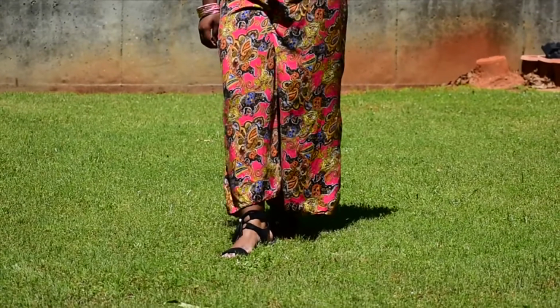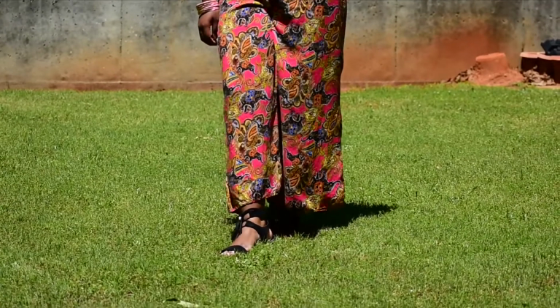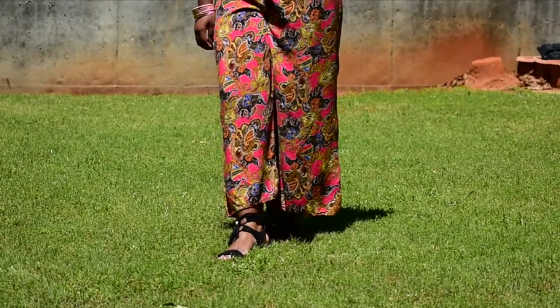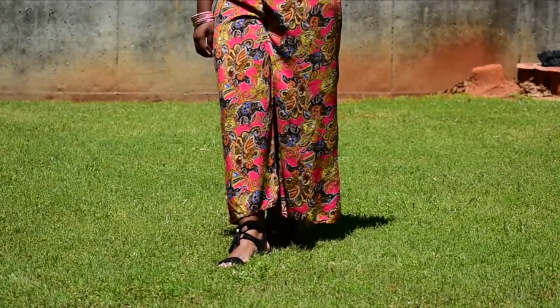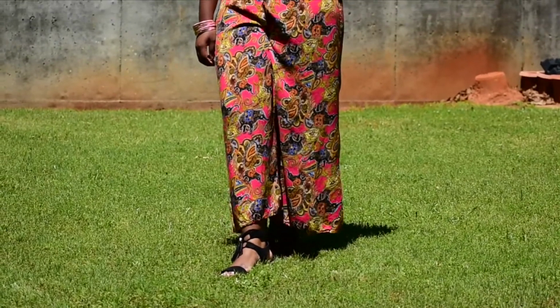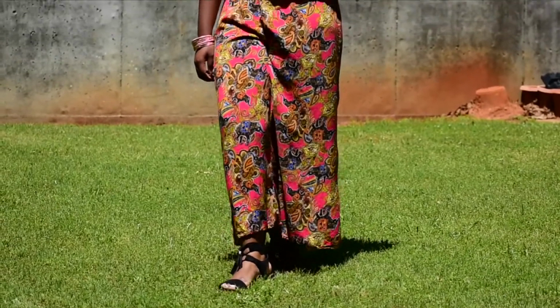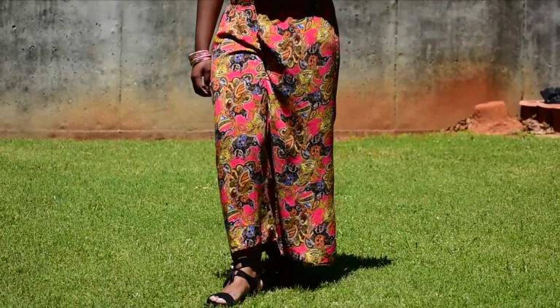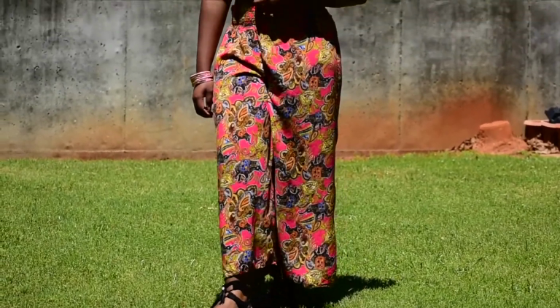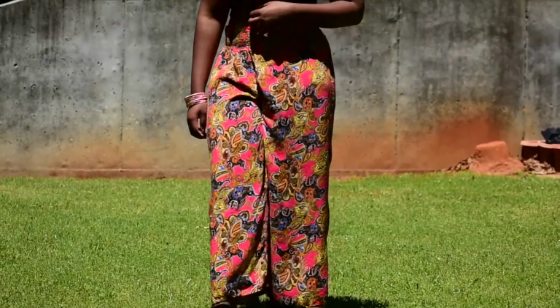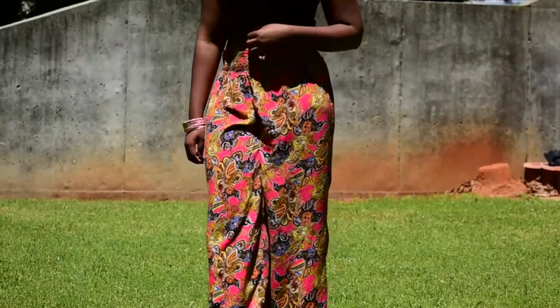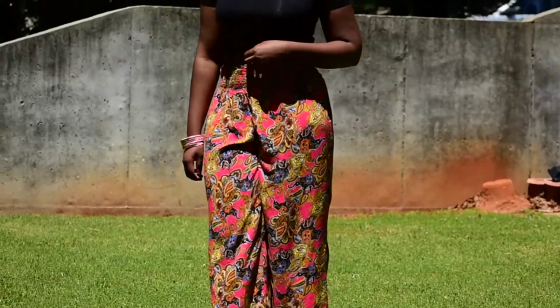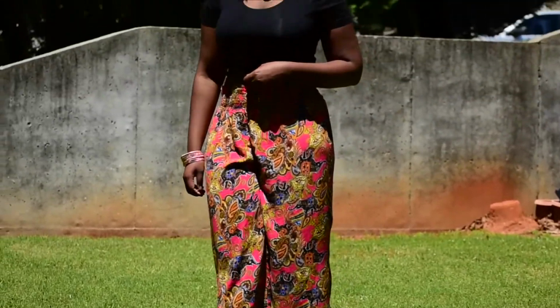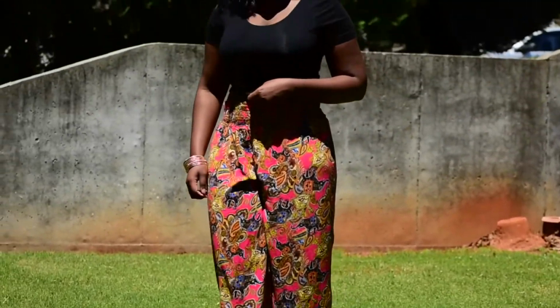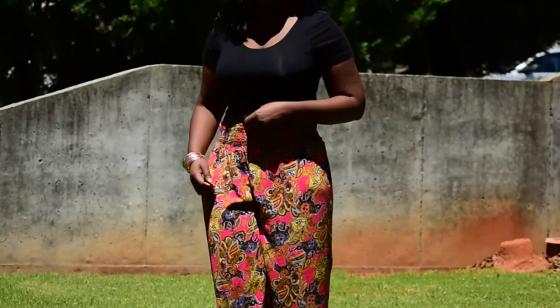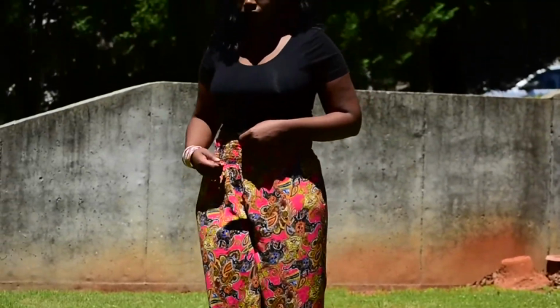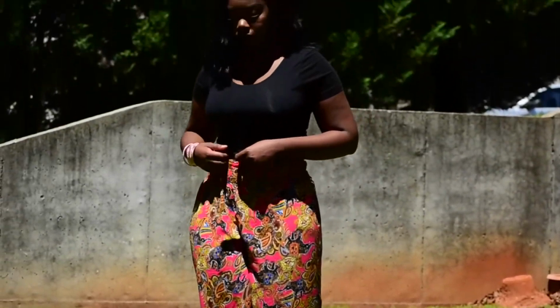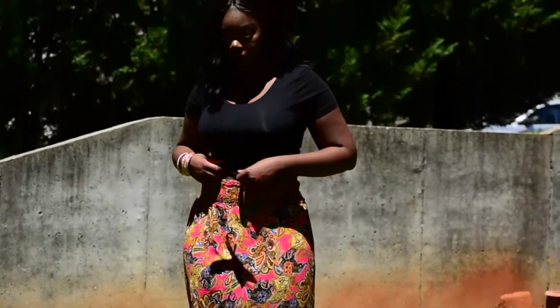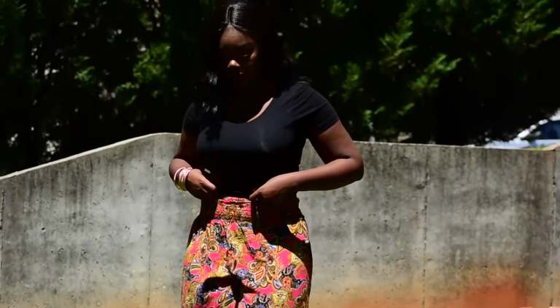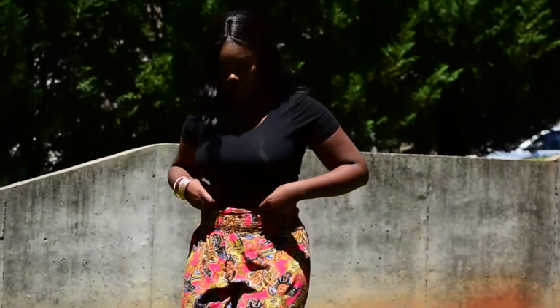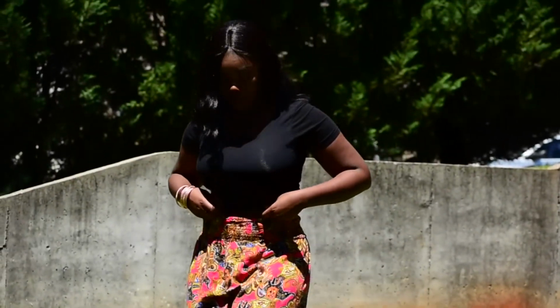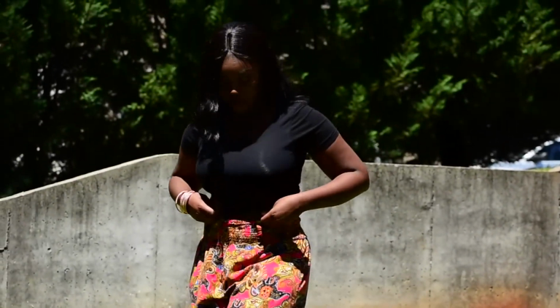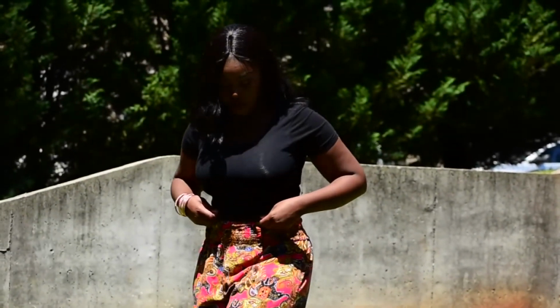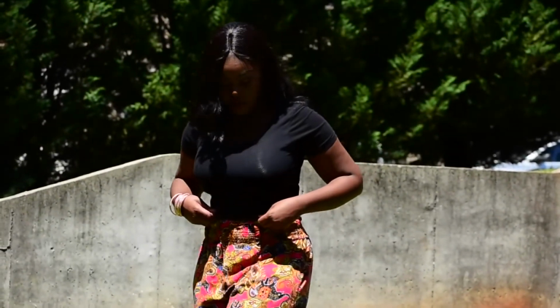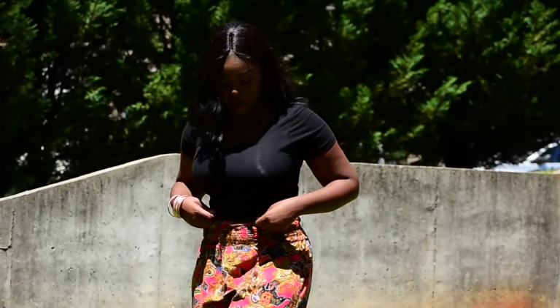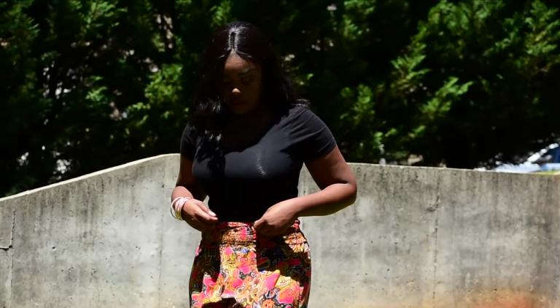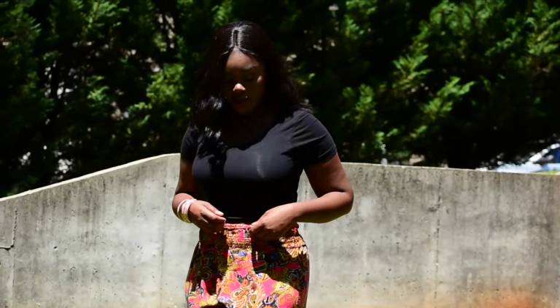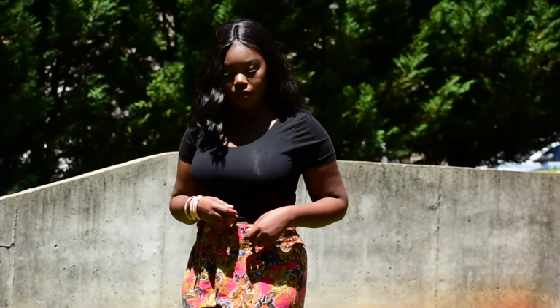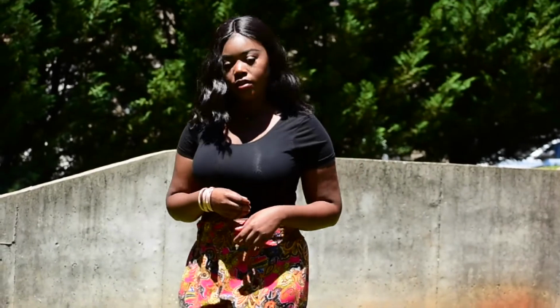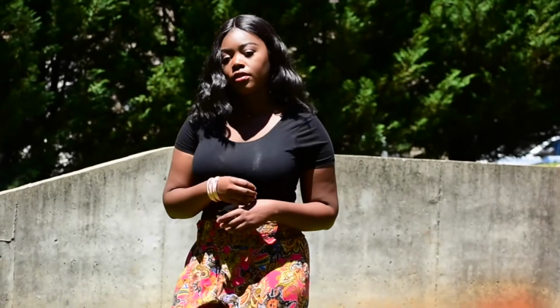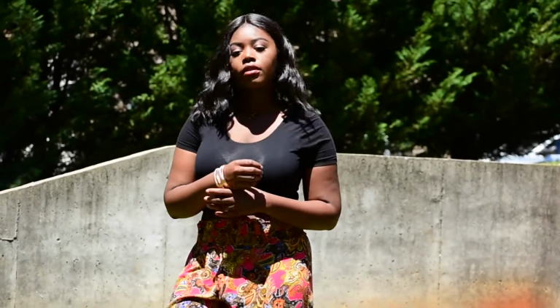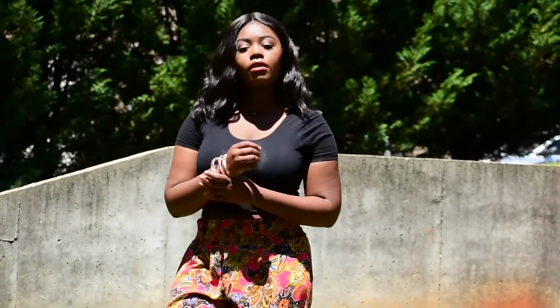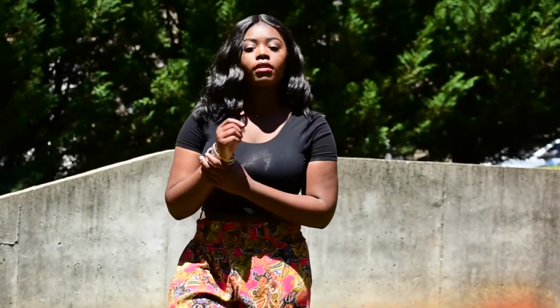These pants were thrifted from Goodwill and I love how they have a wide leg and a fun summer print.